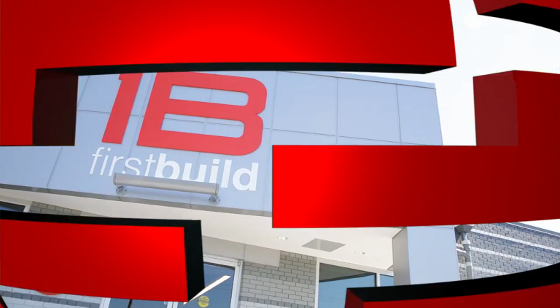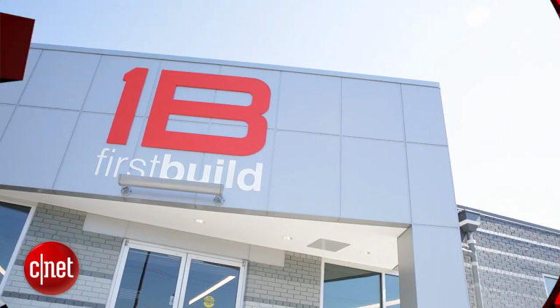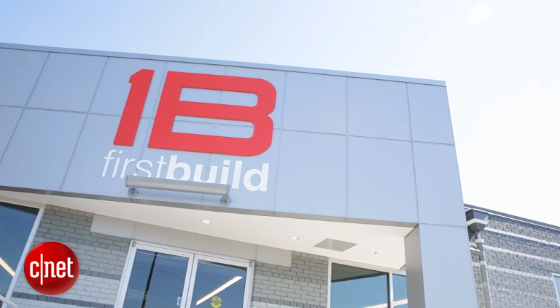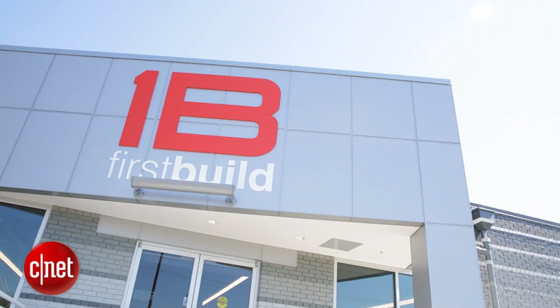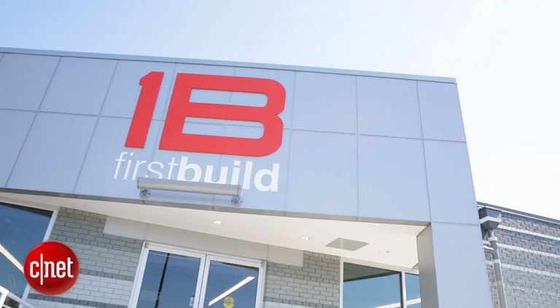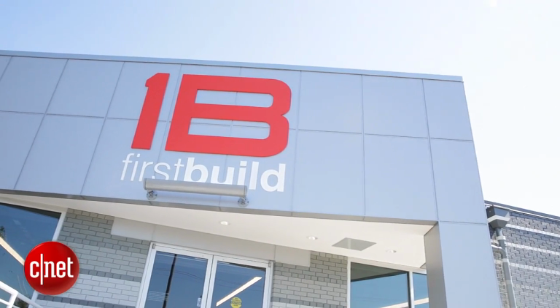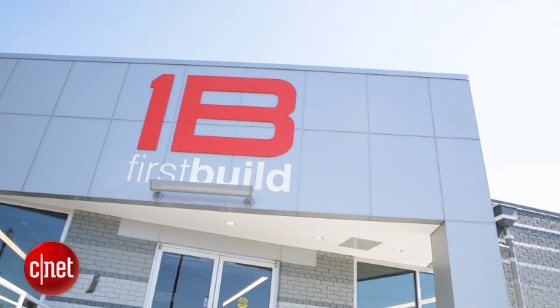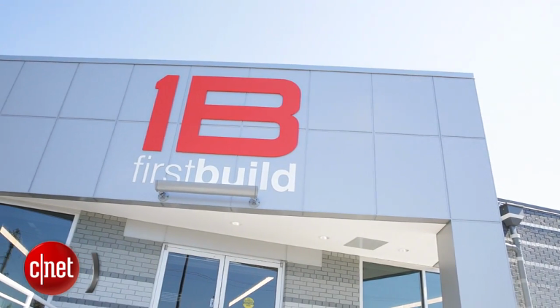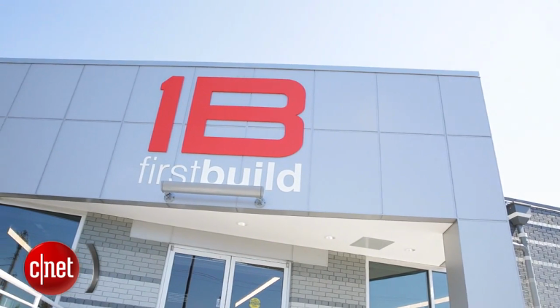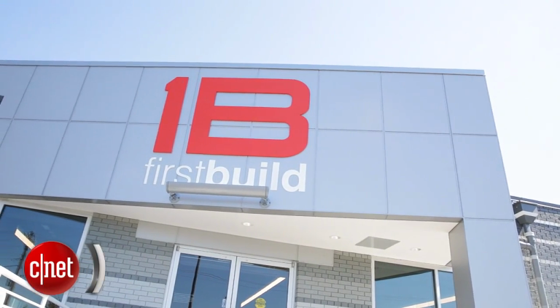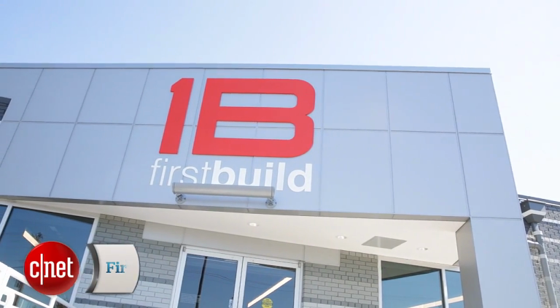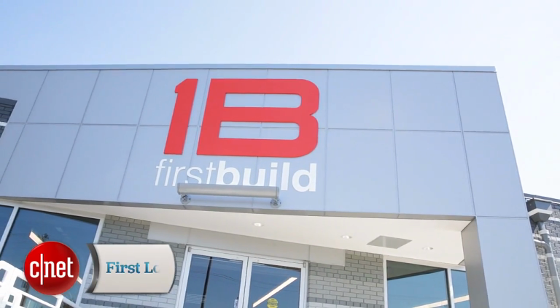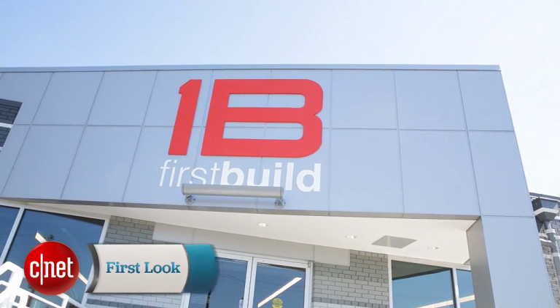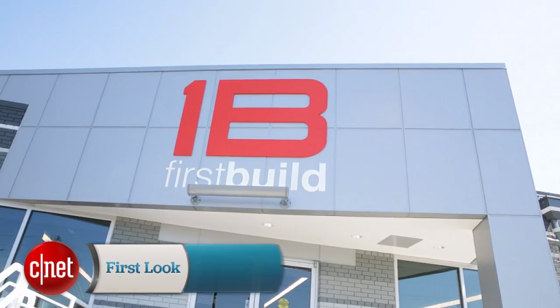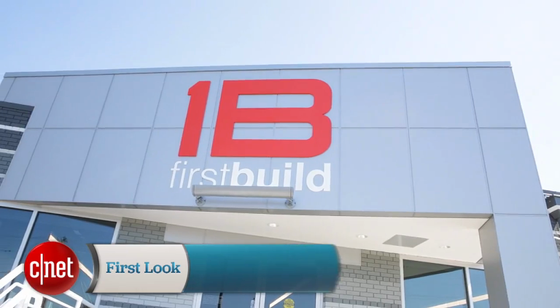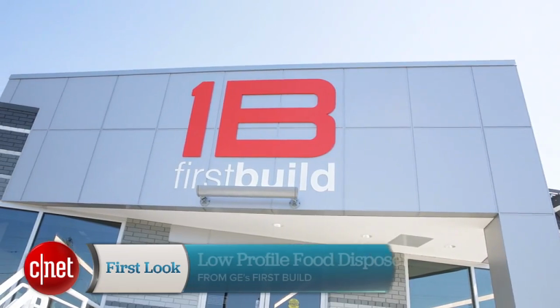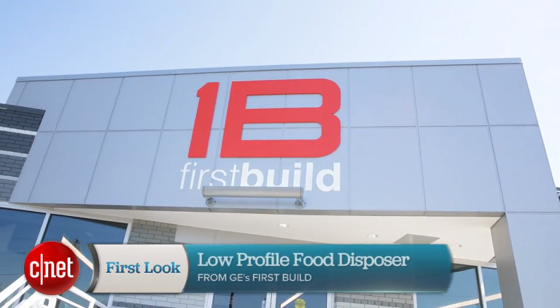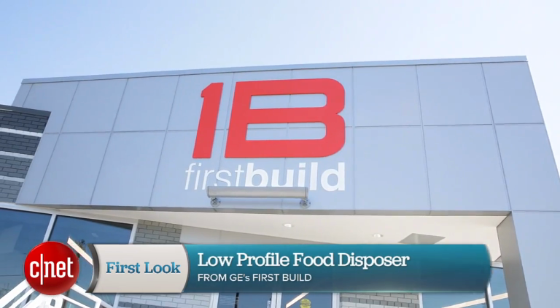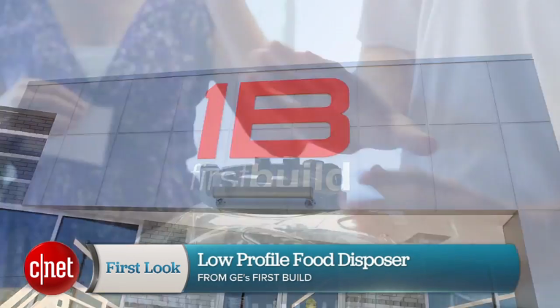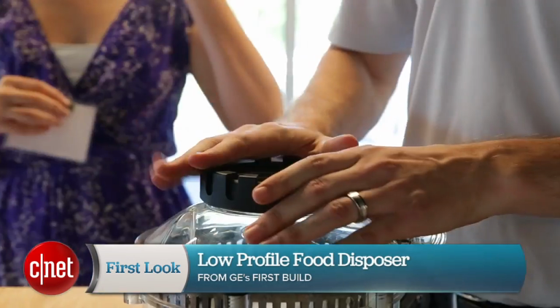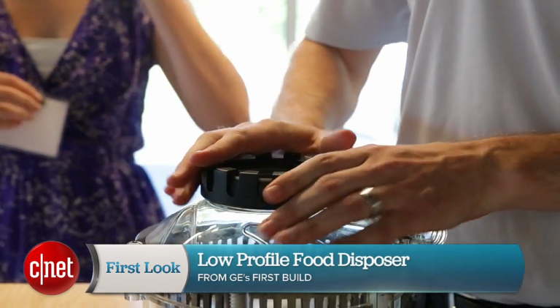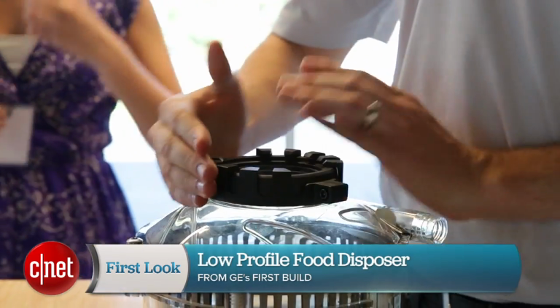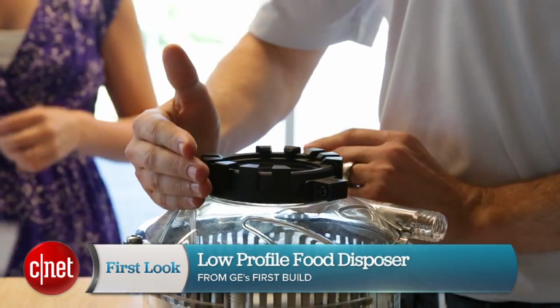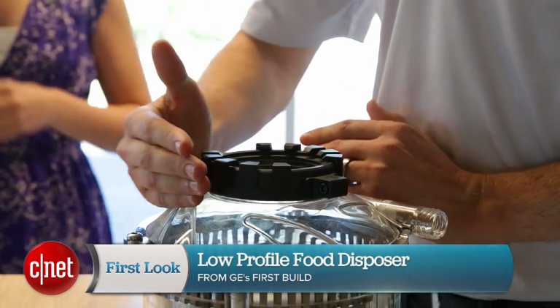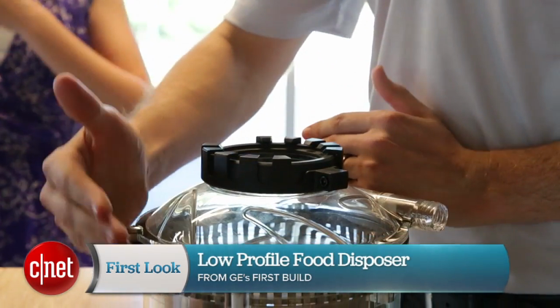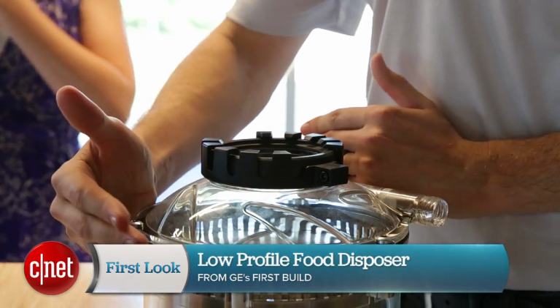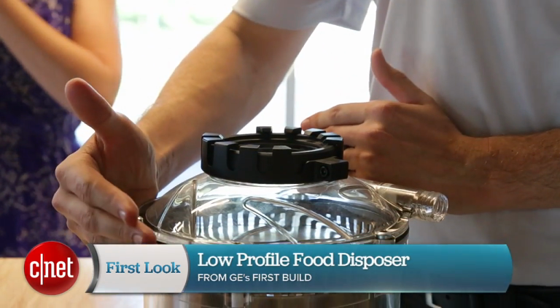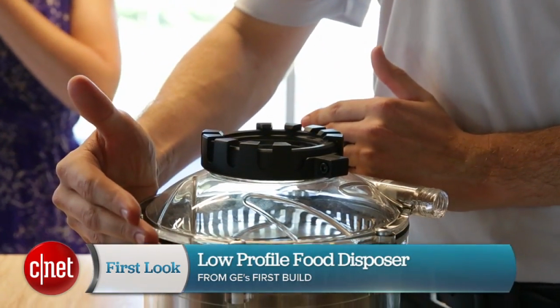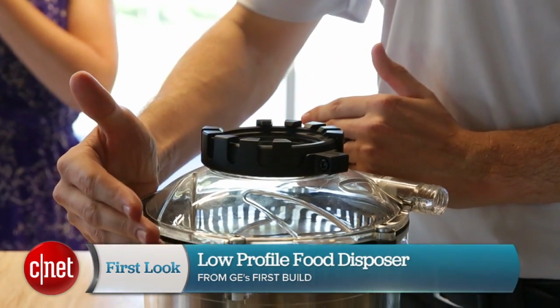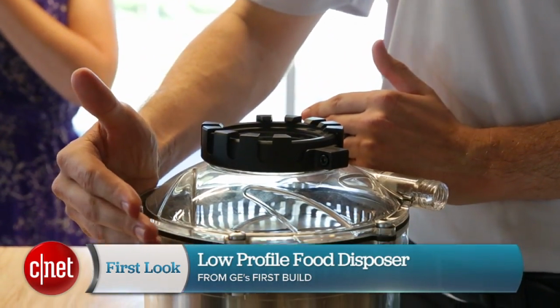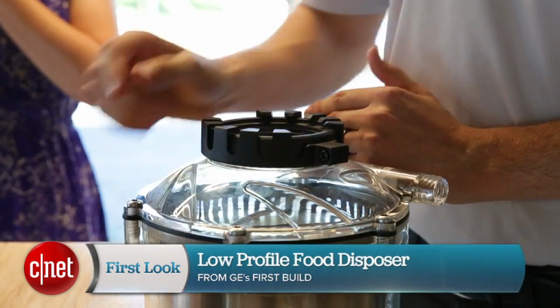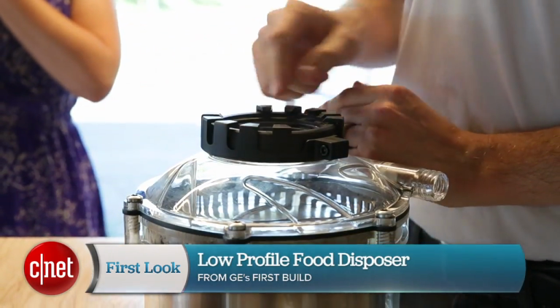Hi, I'm Megan Woolerton for CNET, here at the First Build Microfactory with the low-profile food disposer.